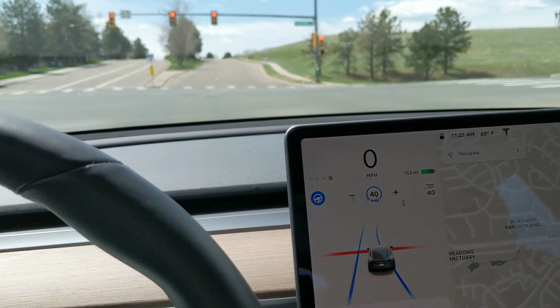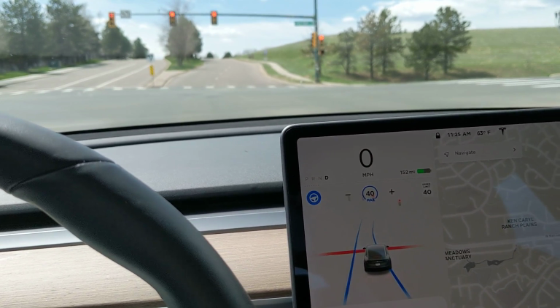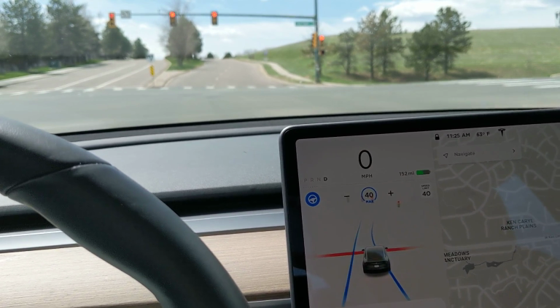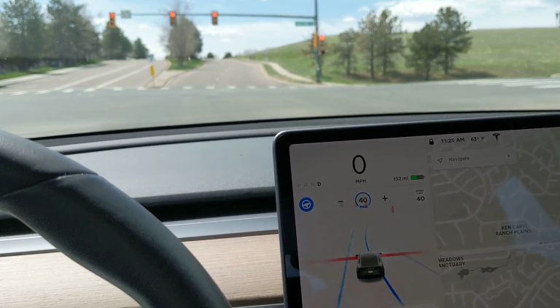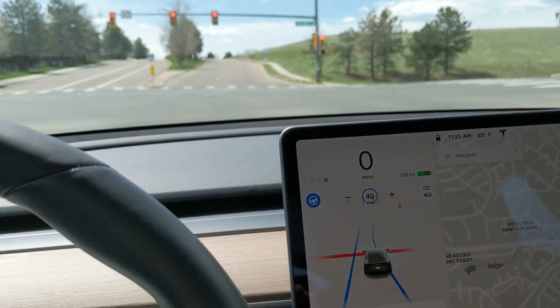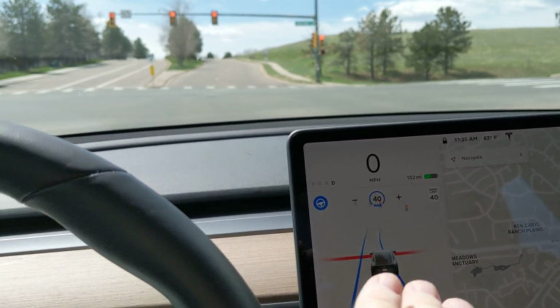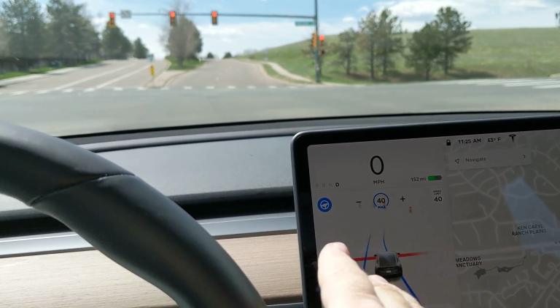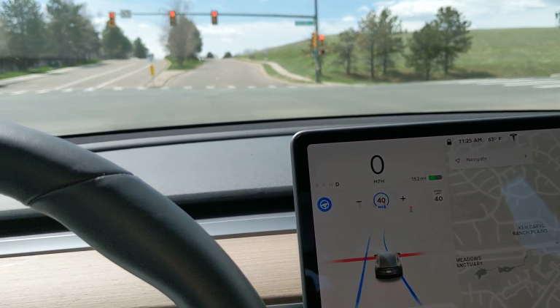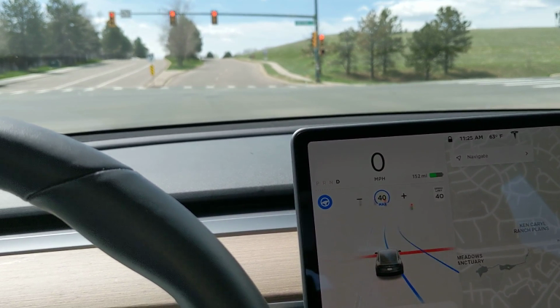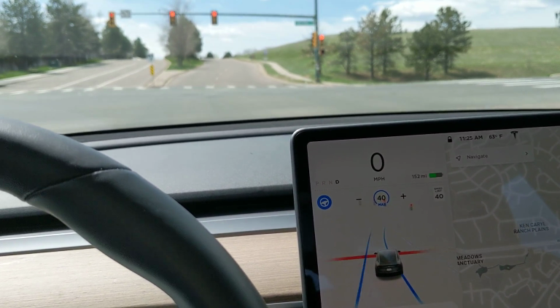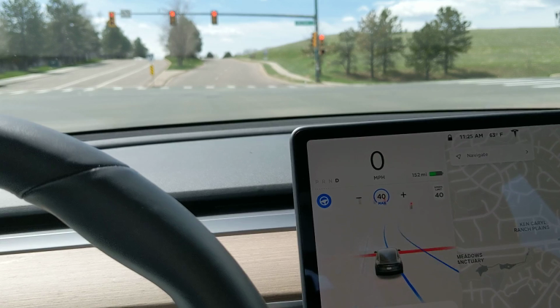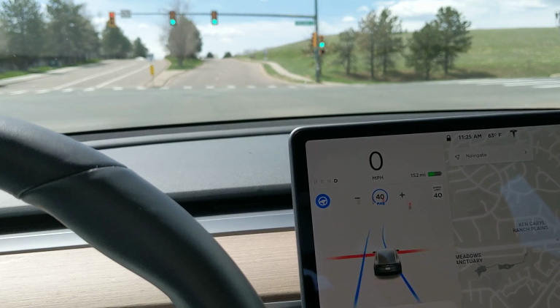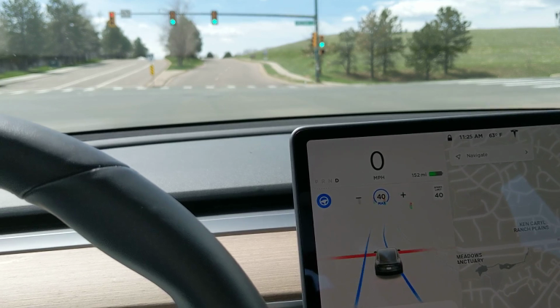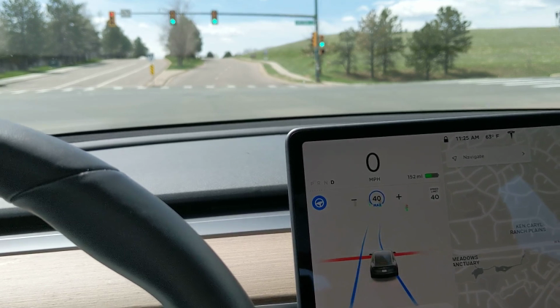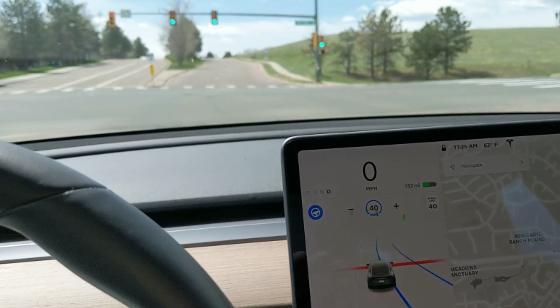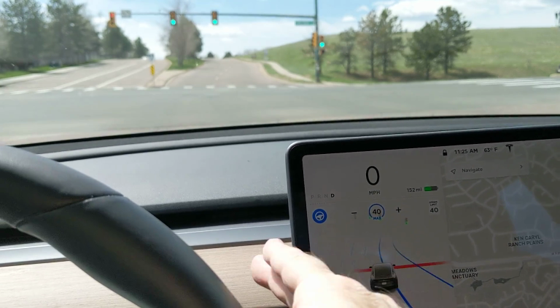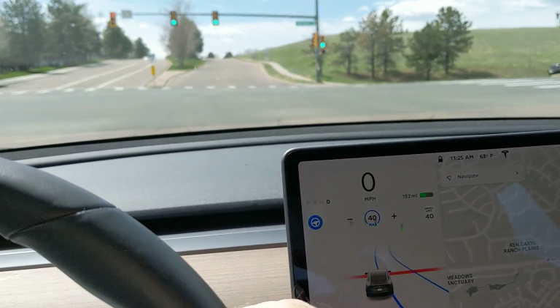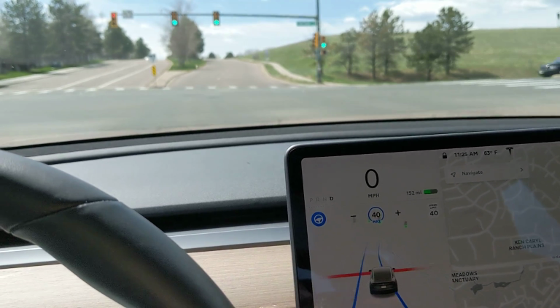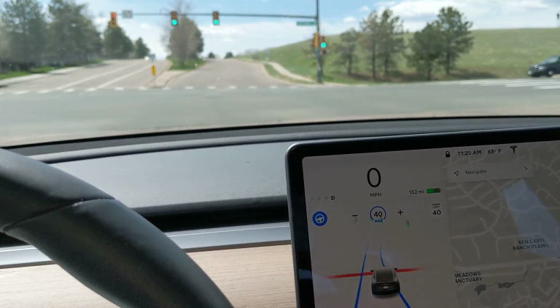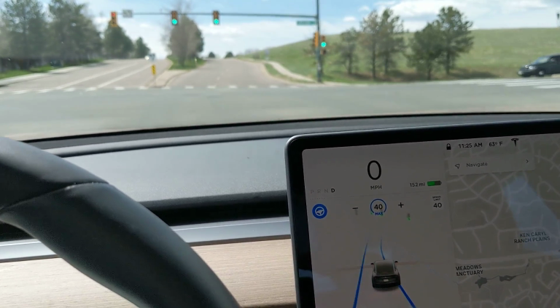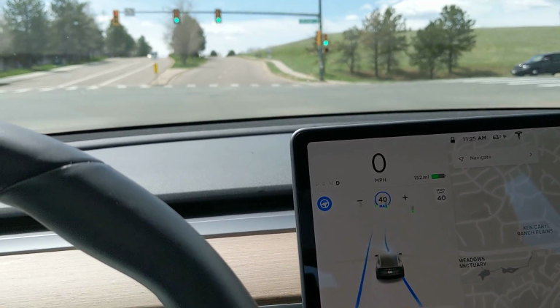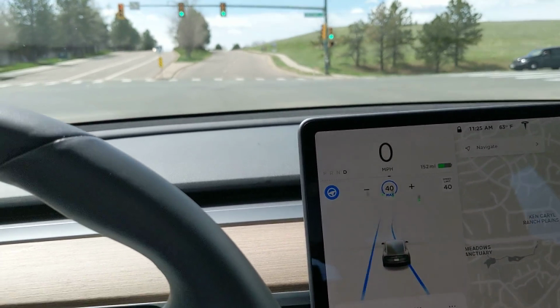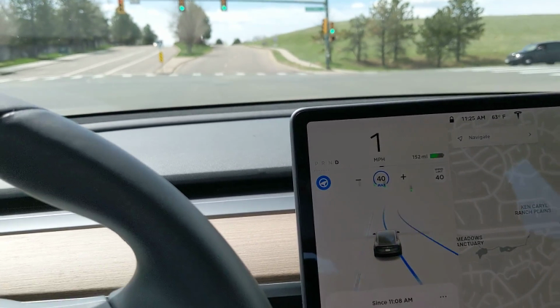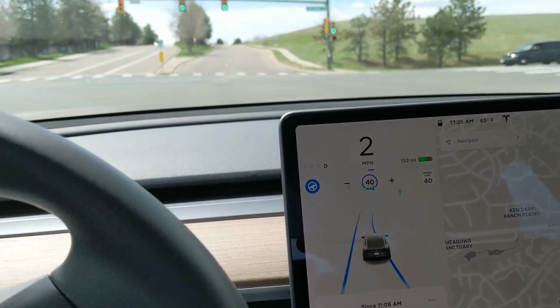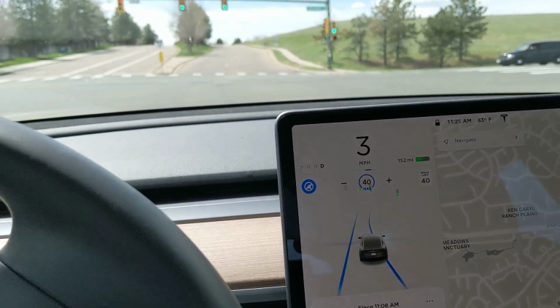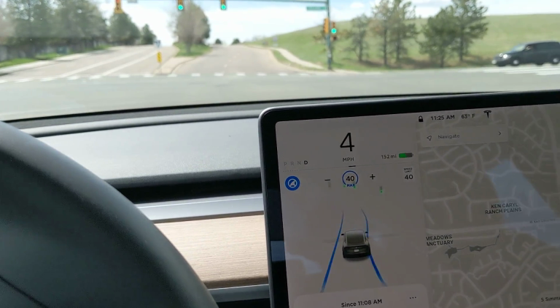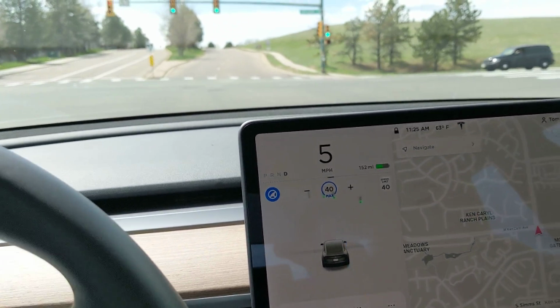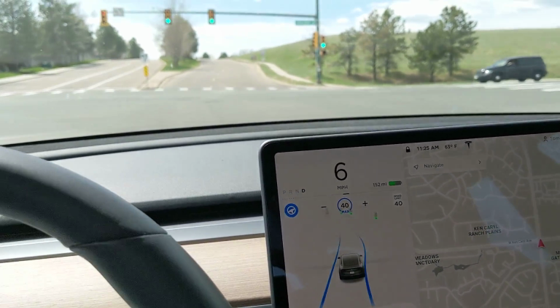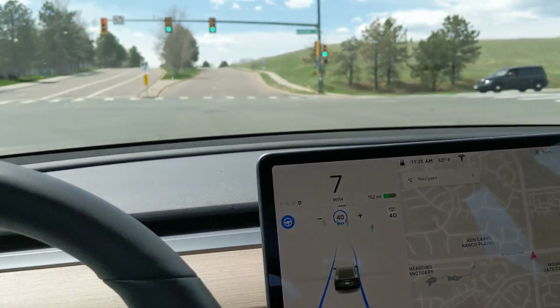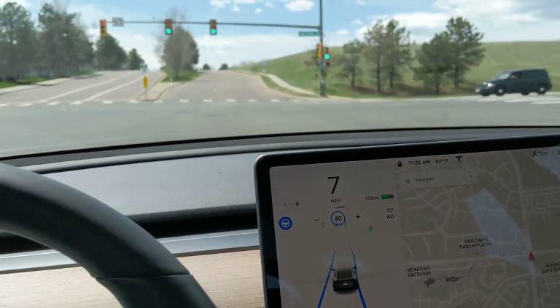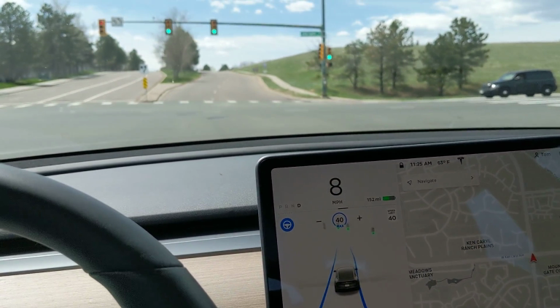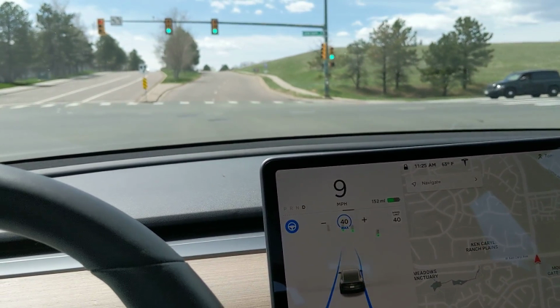The light's about to turn green here. I'll just hit the stalk, and it takes off by itself.